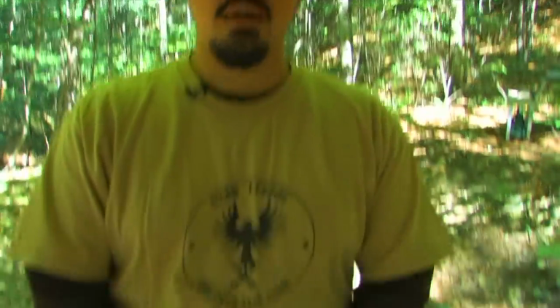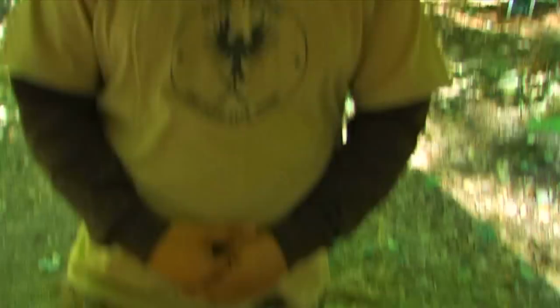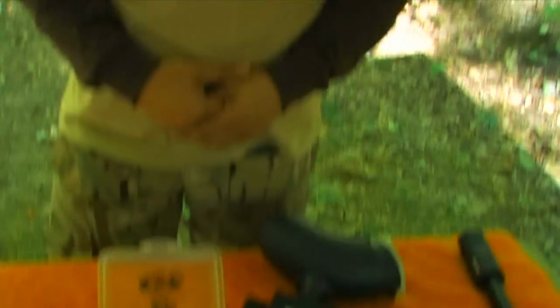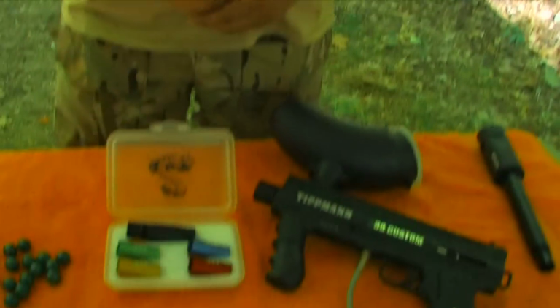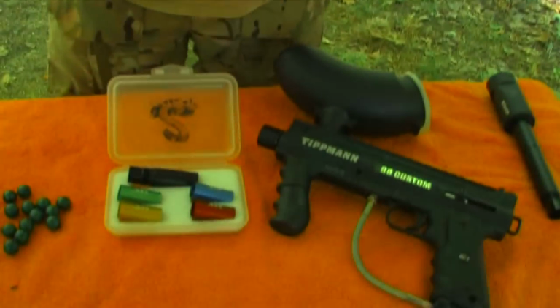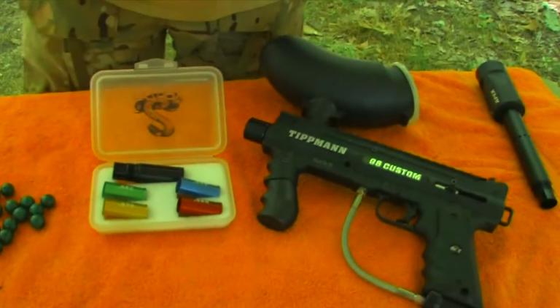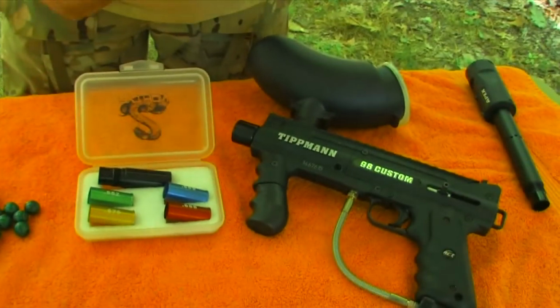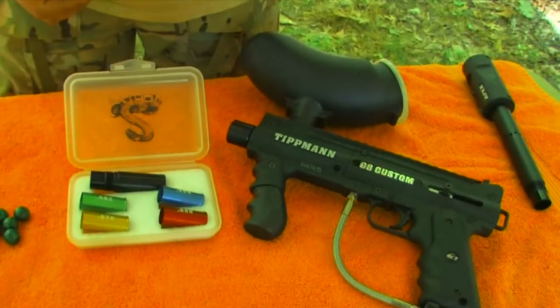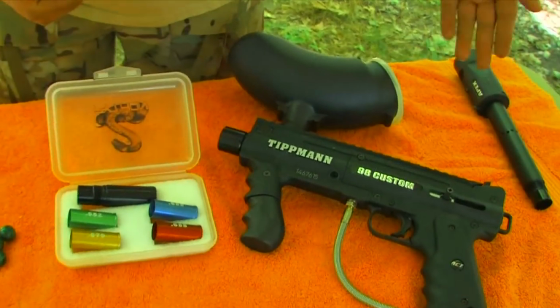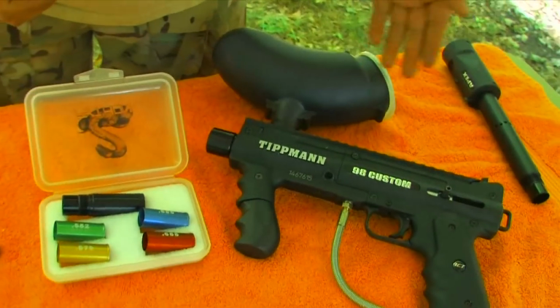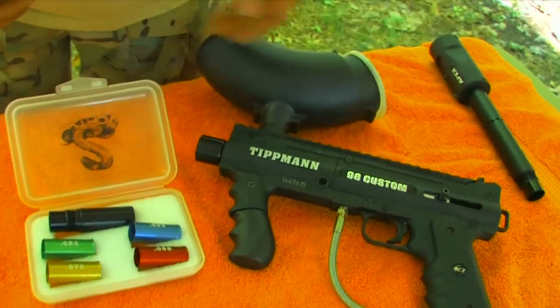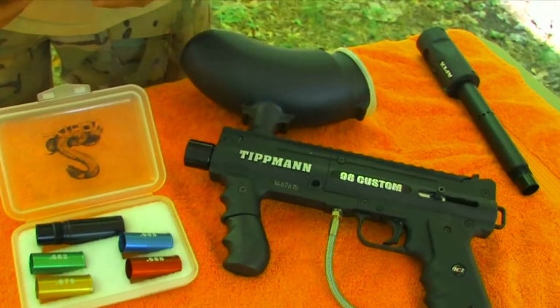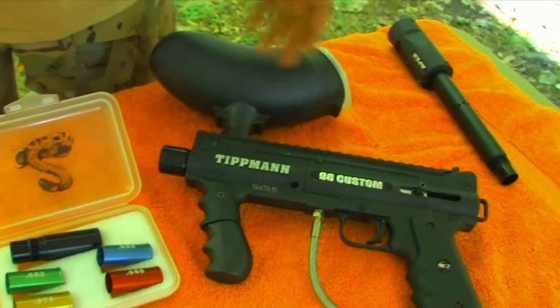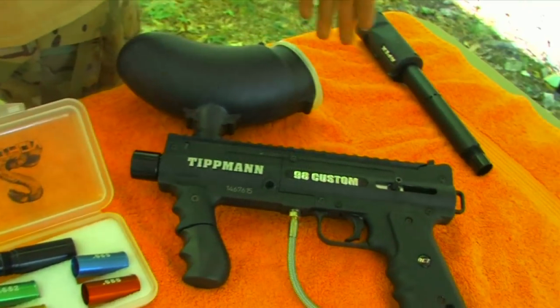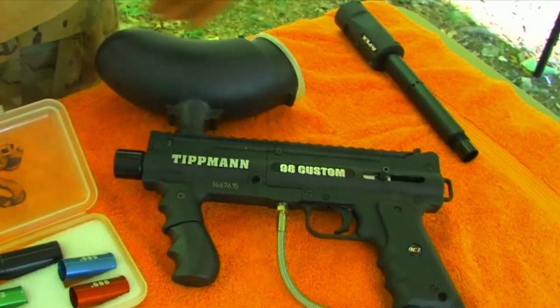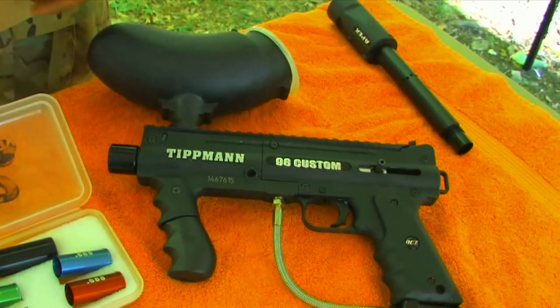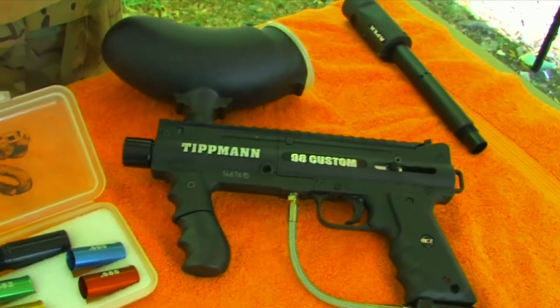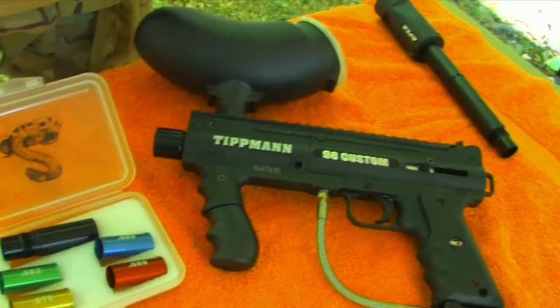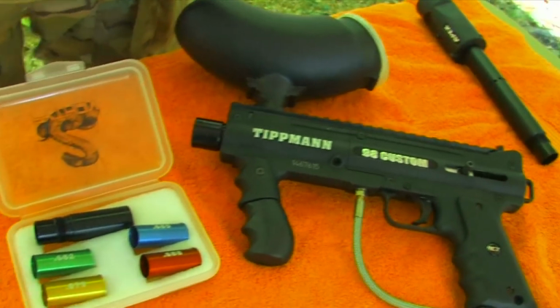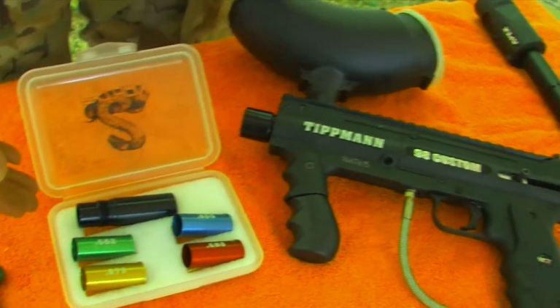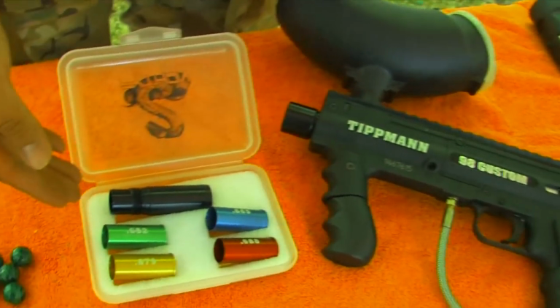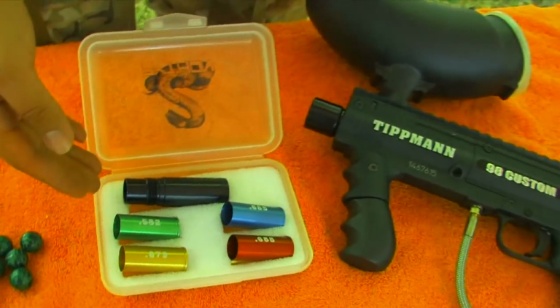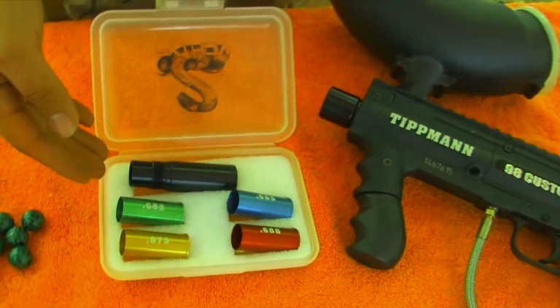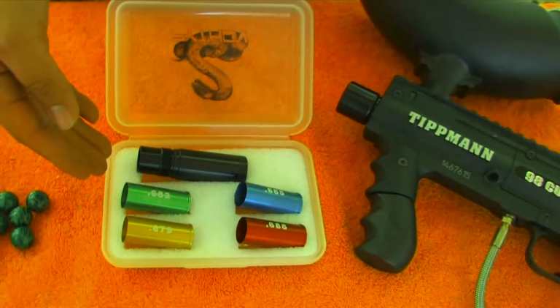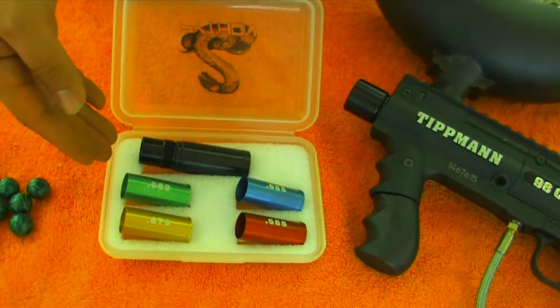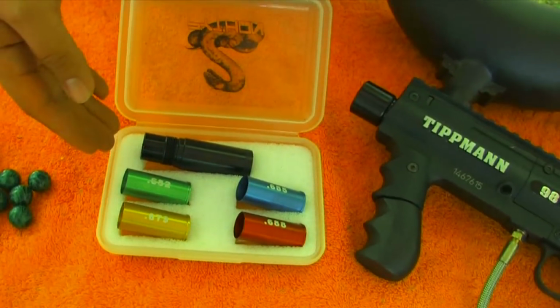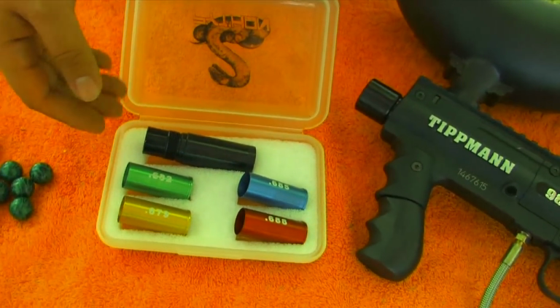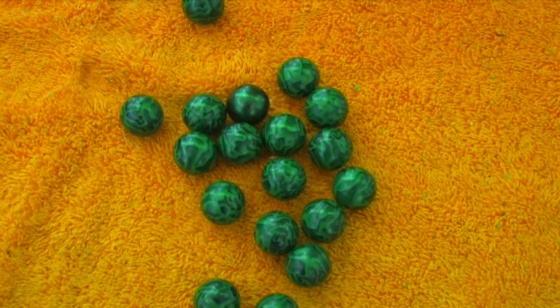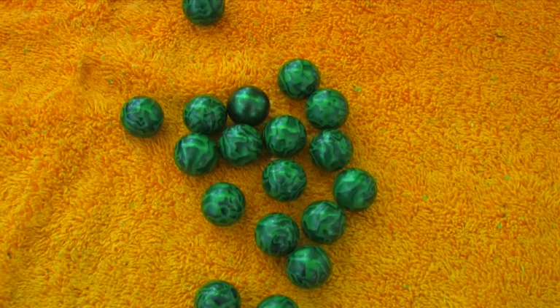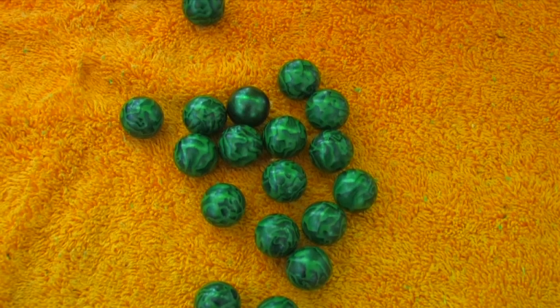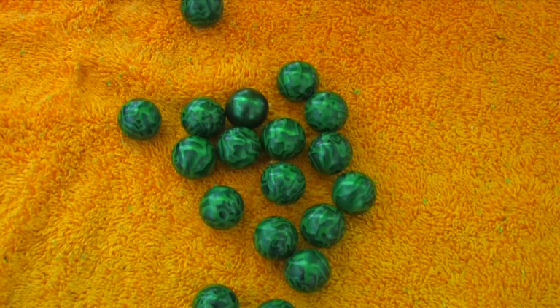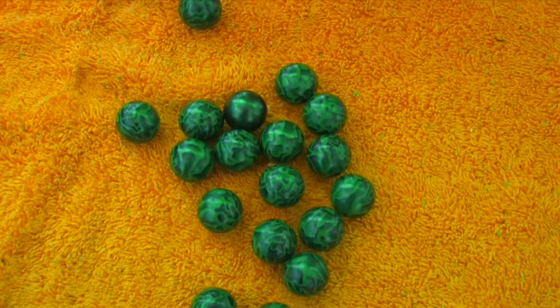All right, I have my supplies here. I have a paintball gun, barrel. We also have barrel inserts and, of course, paintballs.